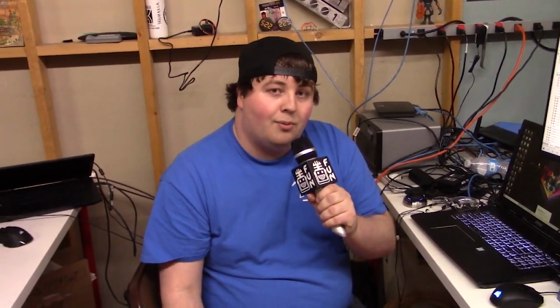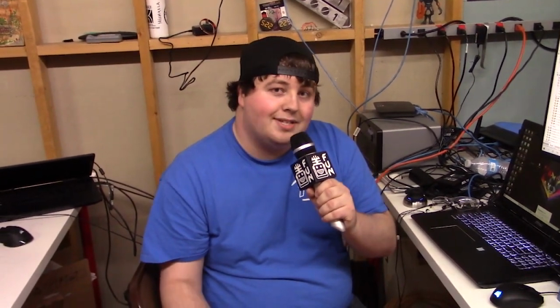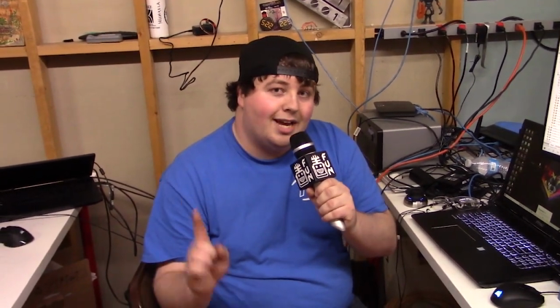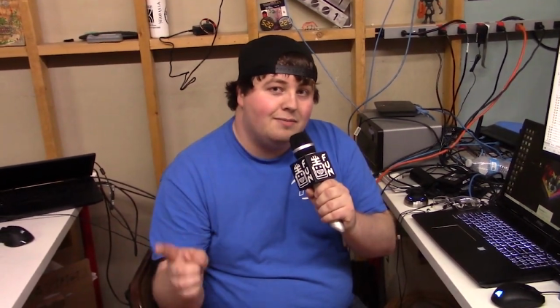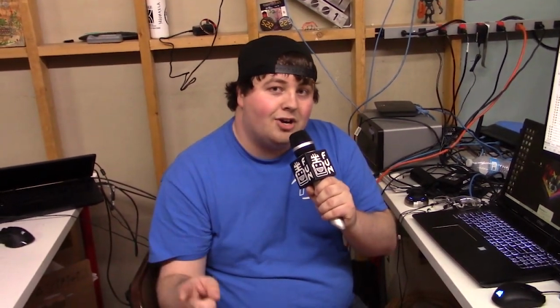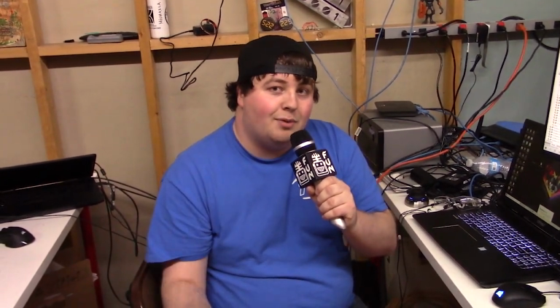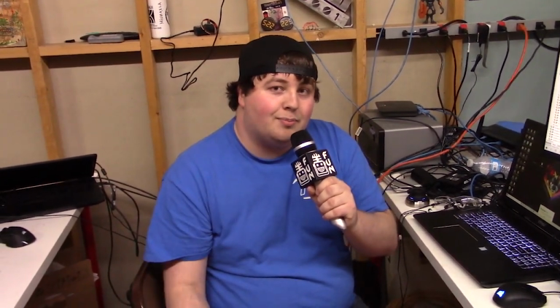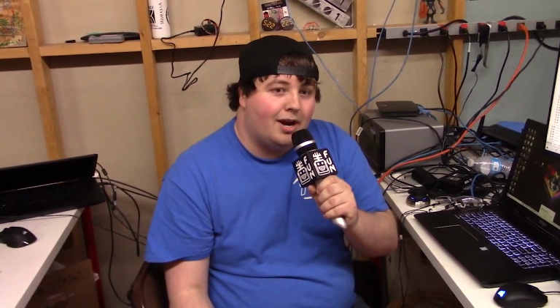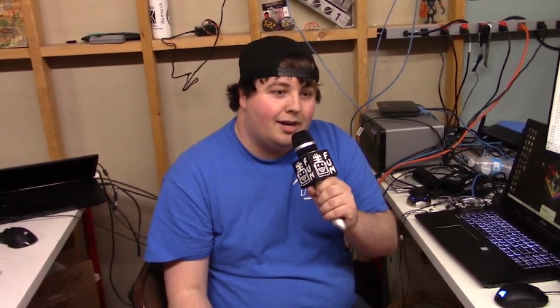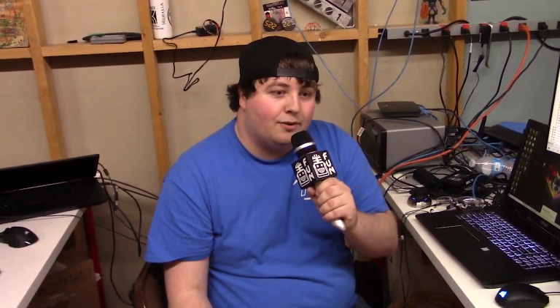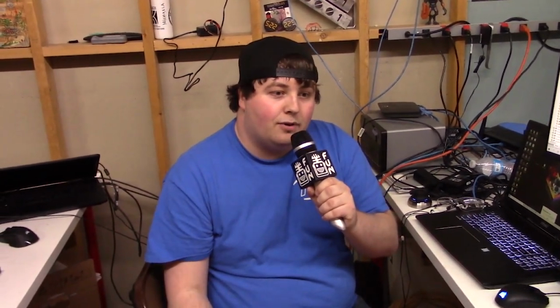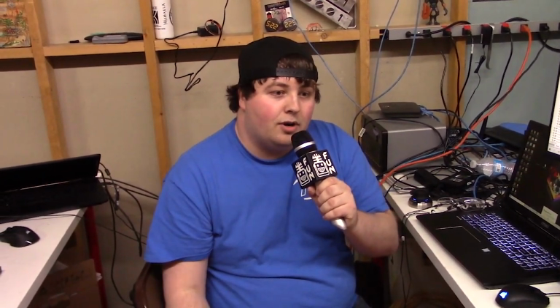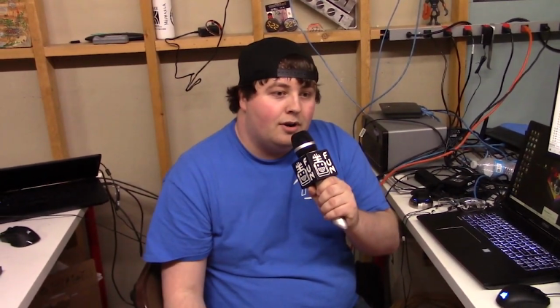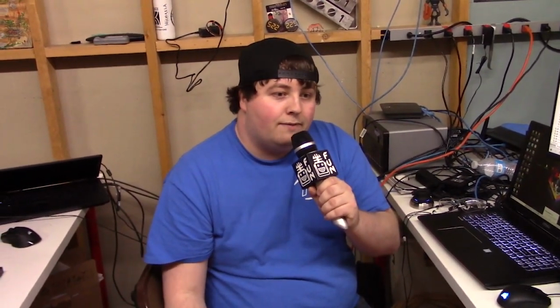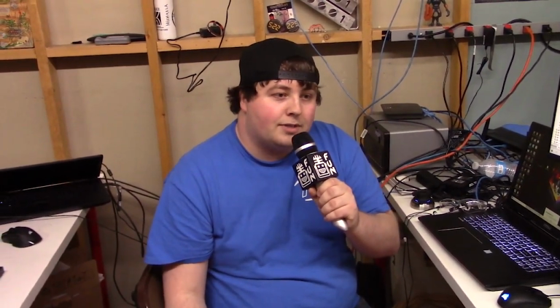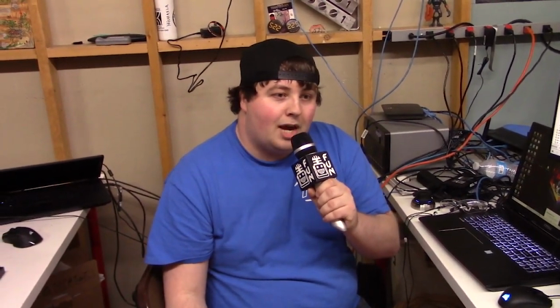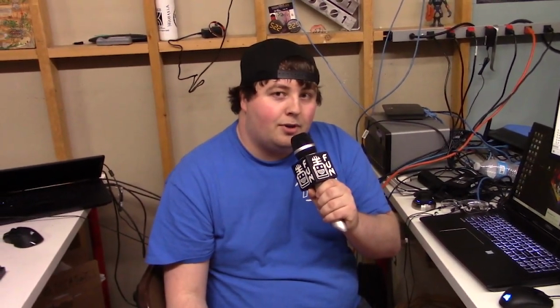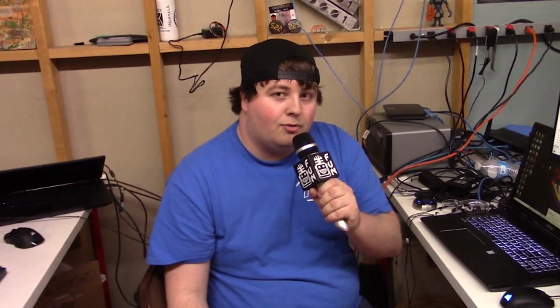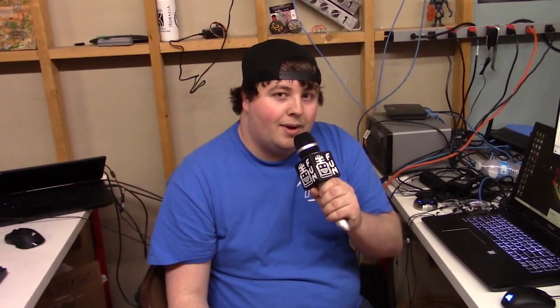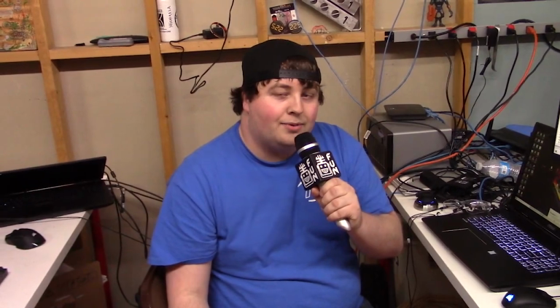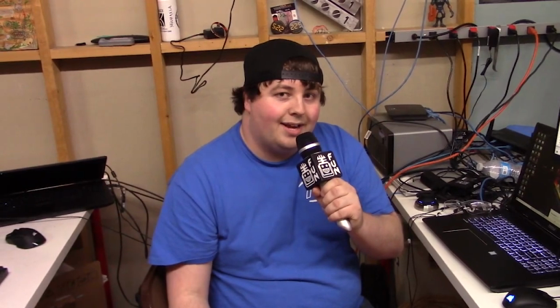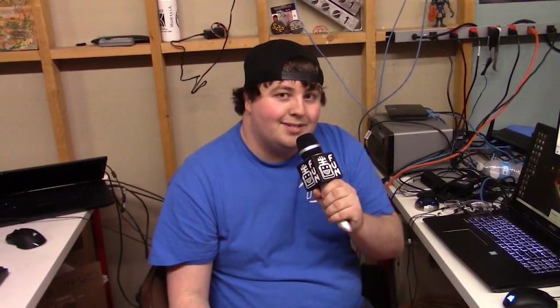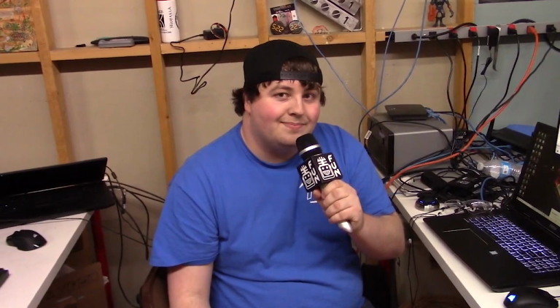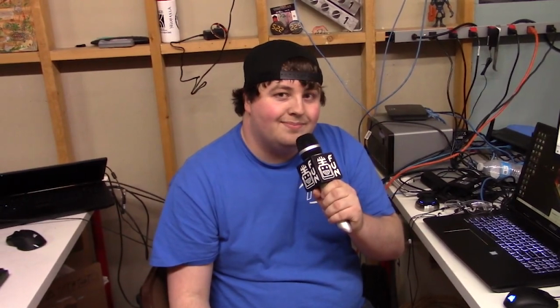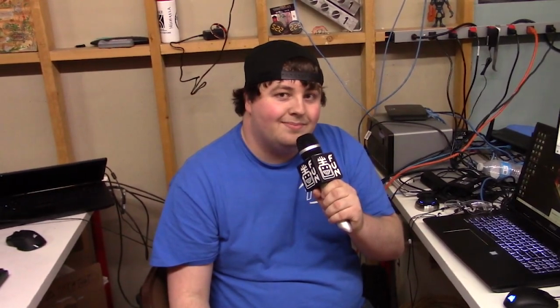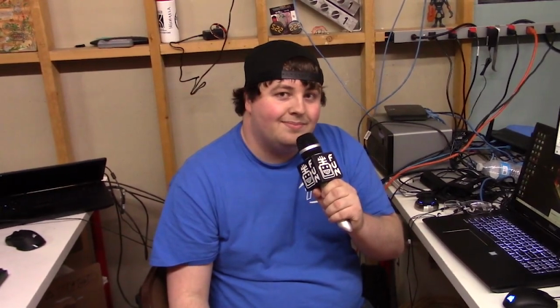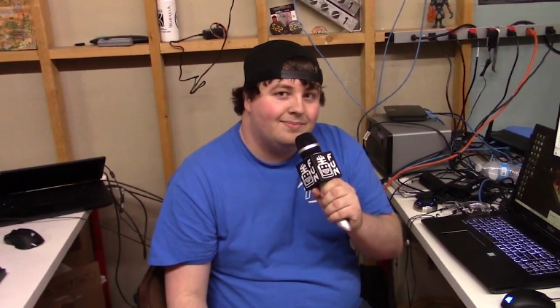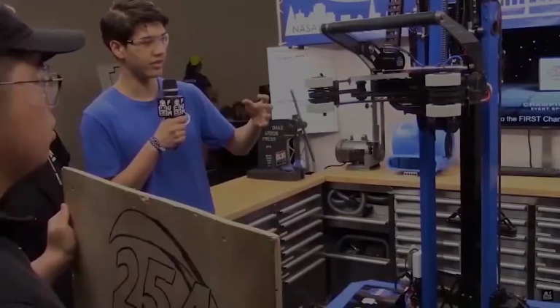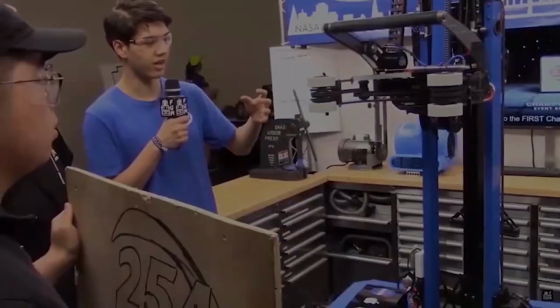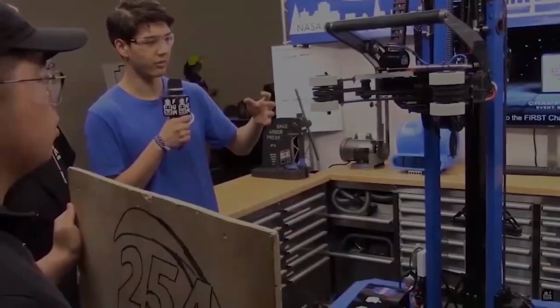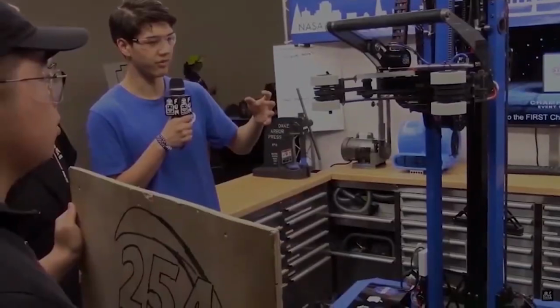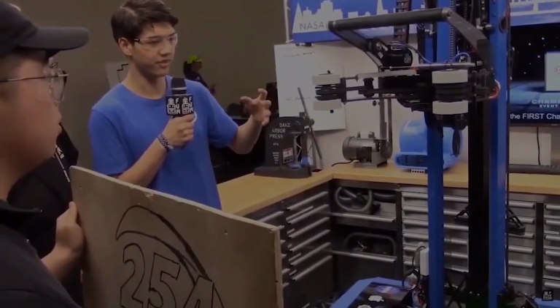Once again, Connor McBride here for FIRST Capital Robot in Three Days. Thanks for watching.